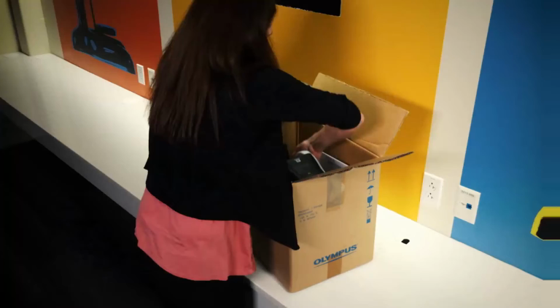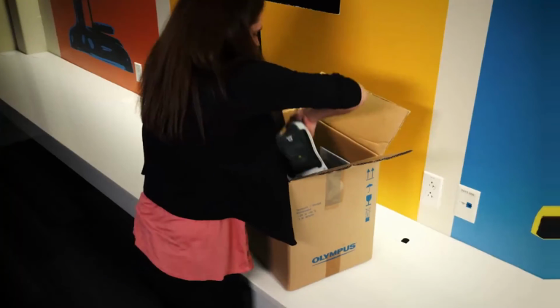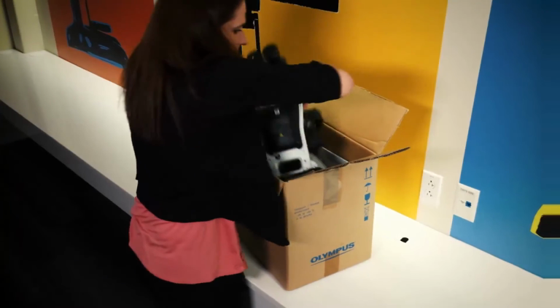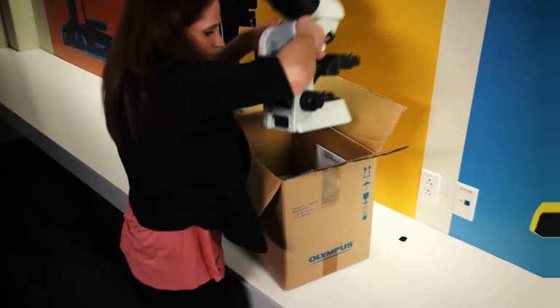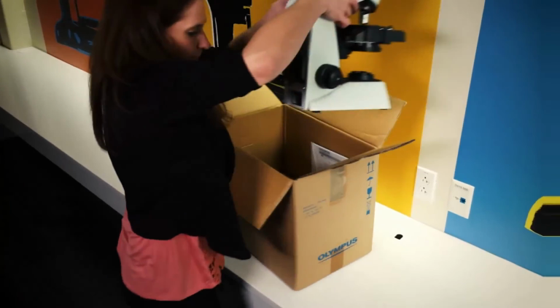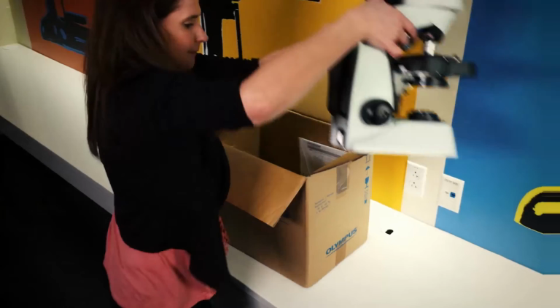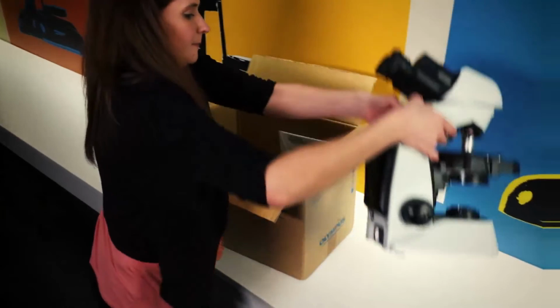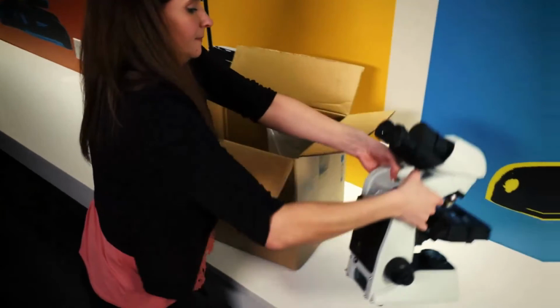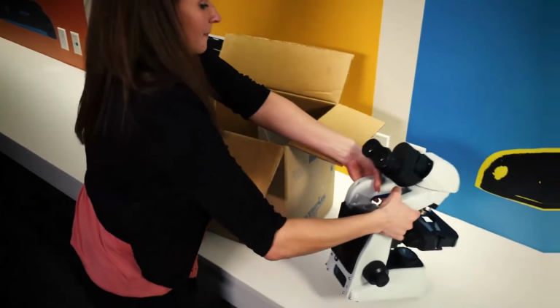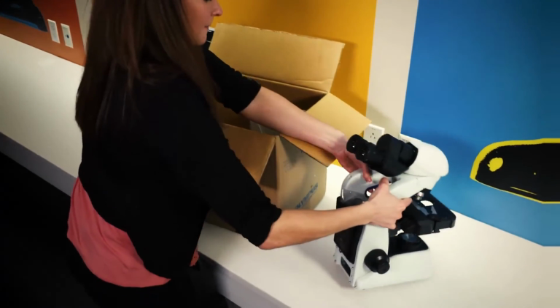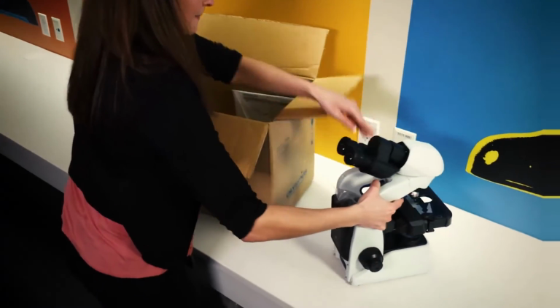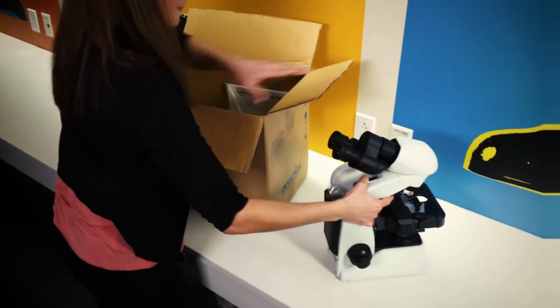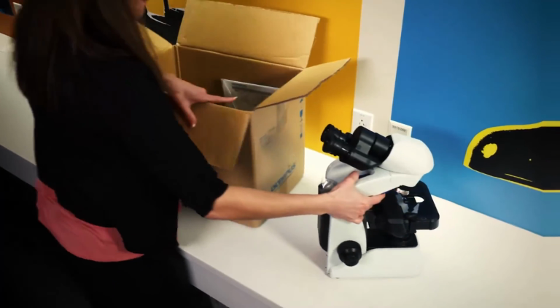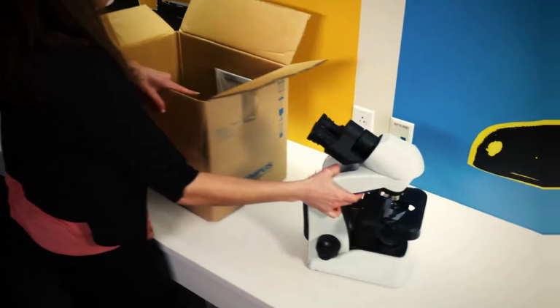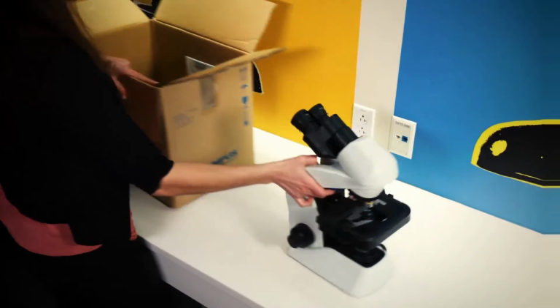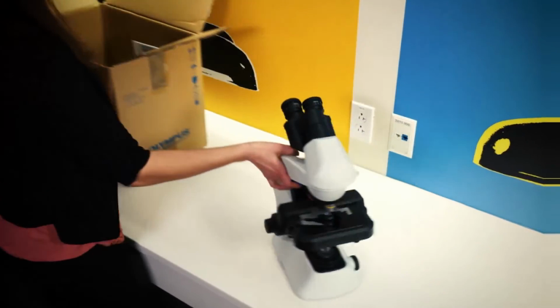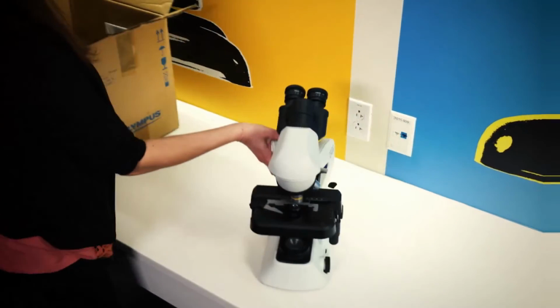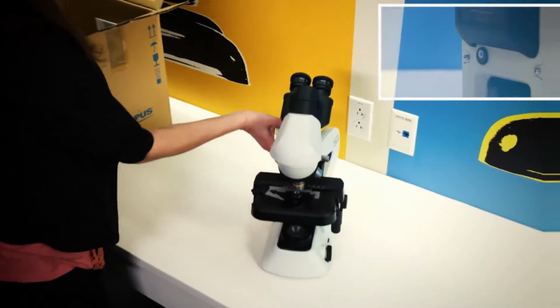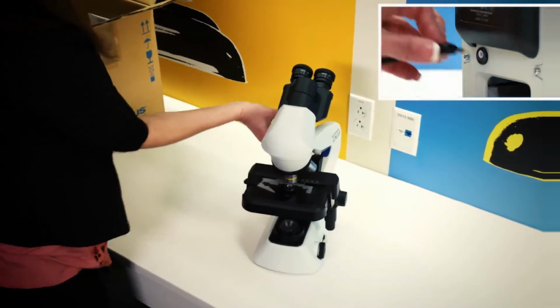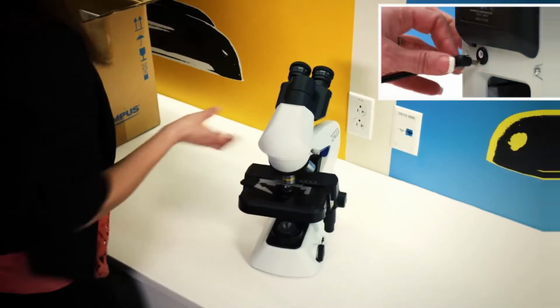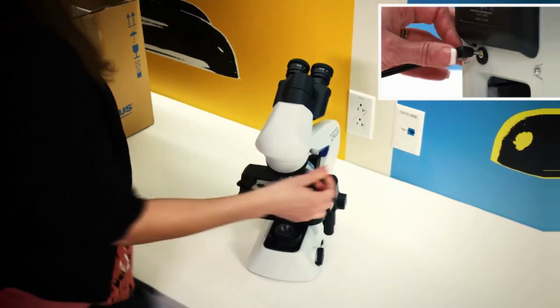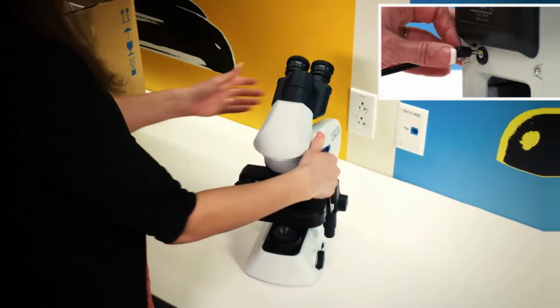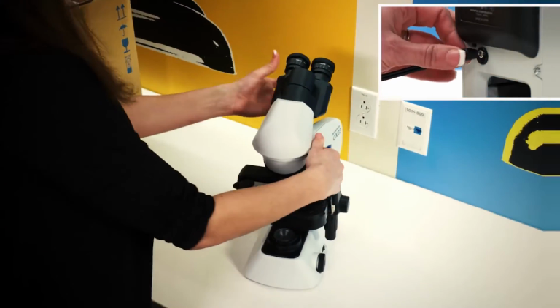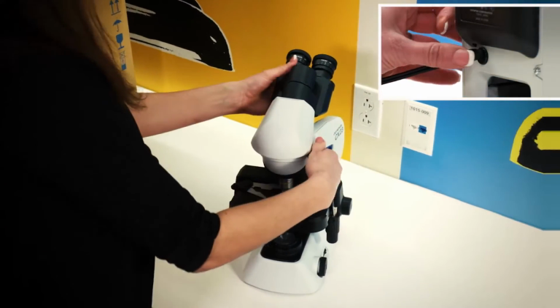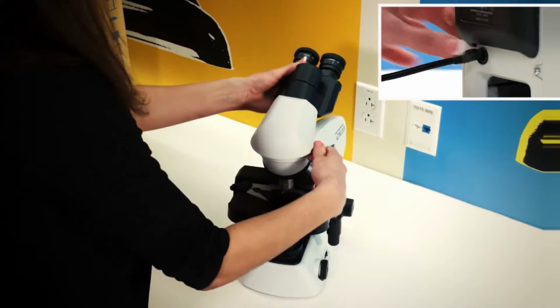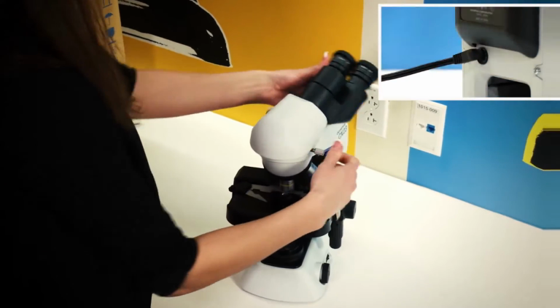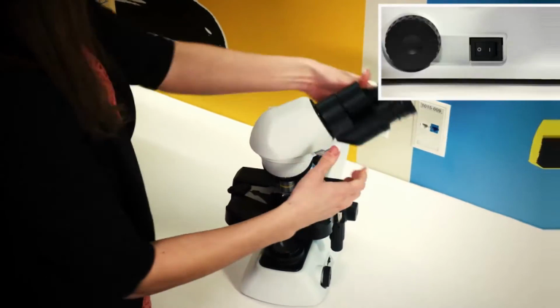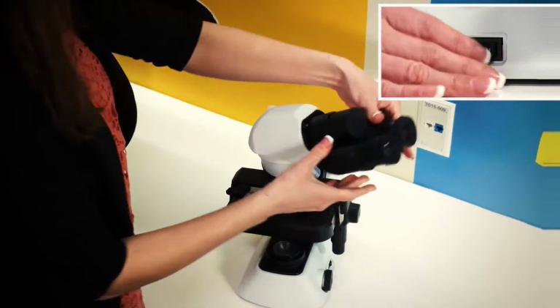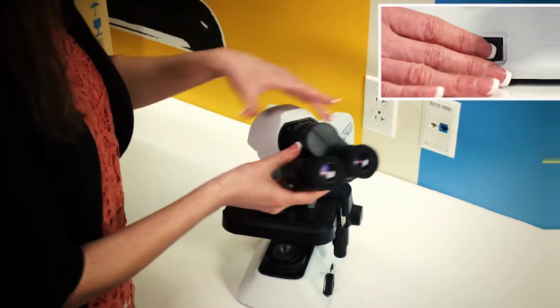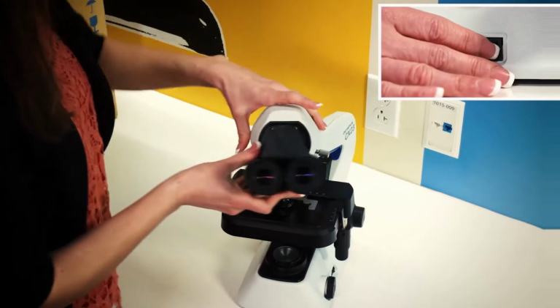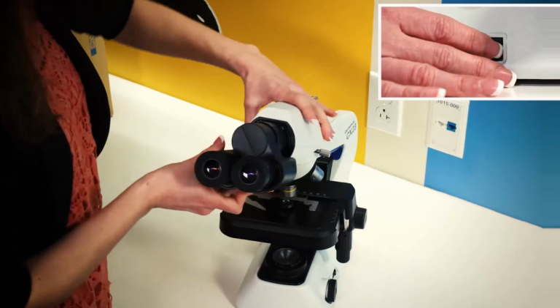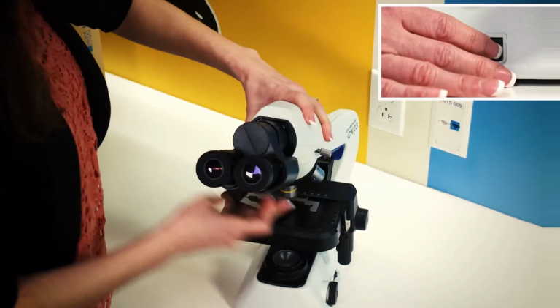This microscope is shipped ready to use, so all you need to do is unbox it, plug it in, turn it on, and start viewing your slides.